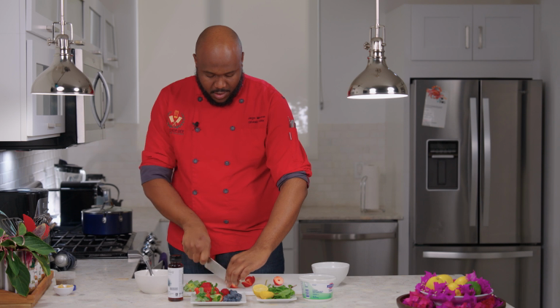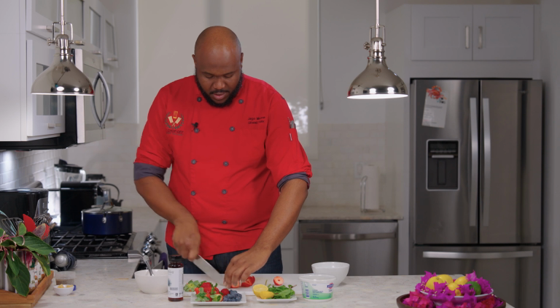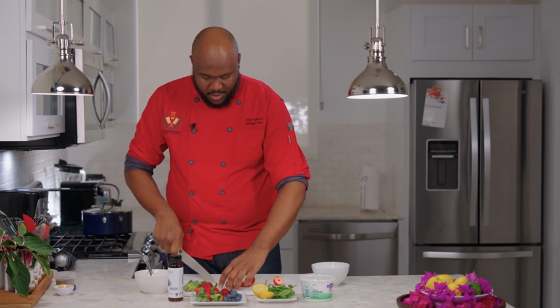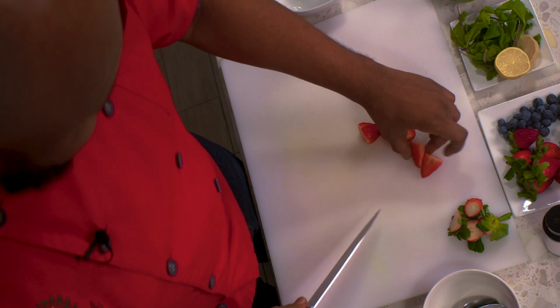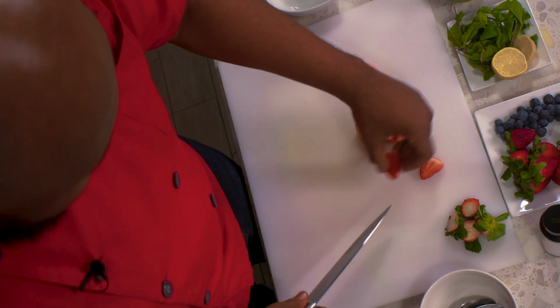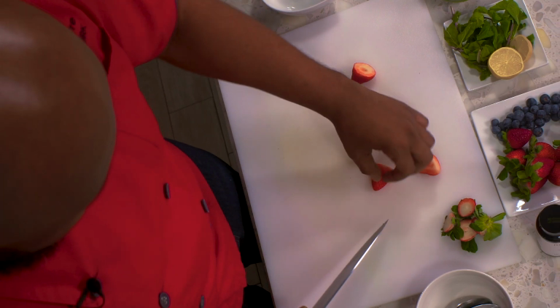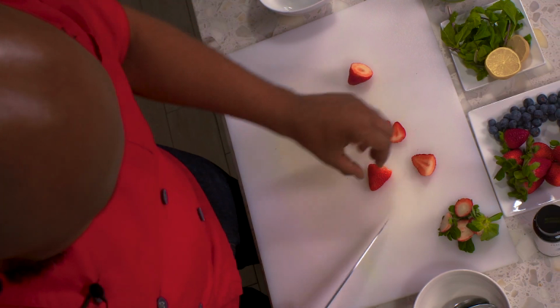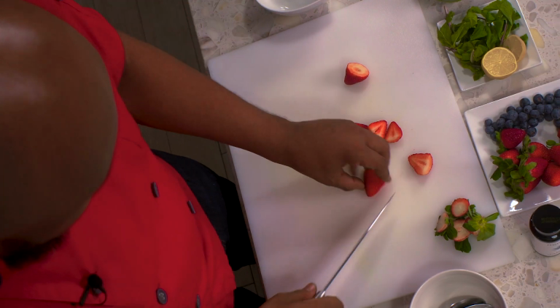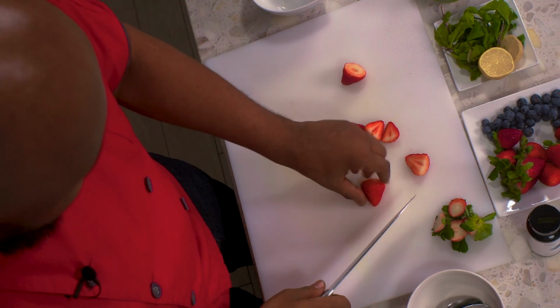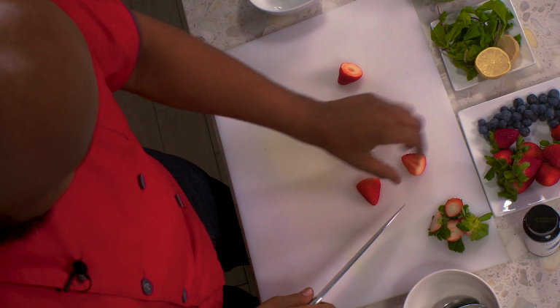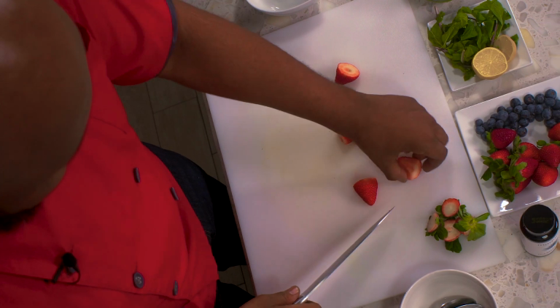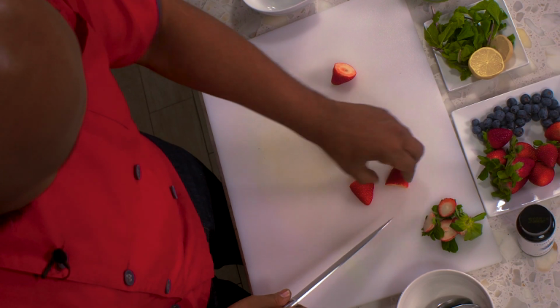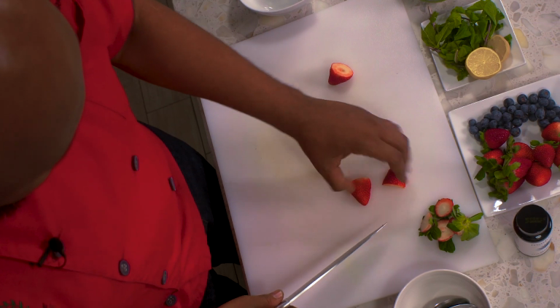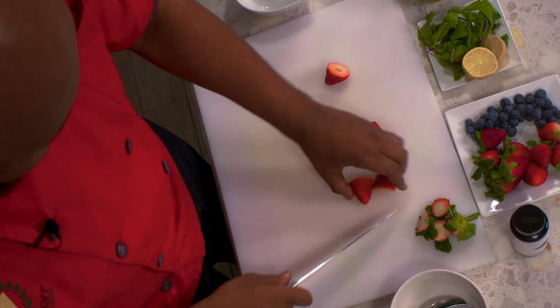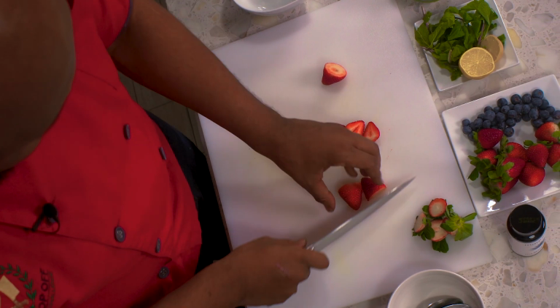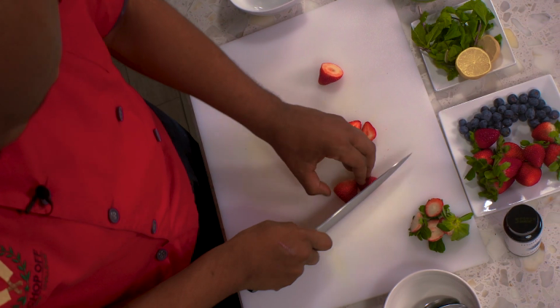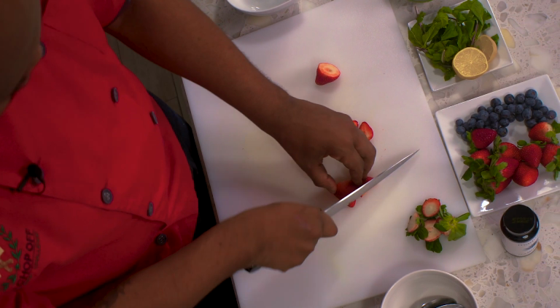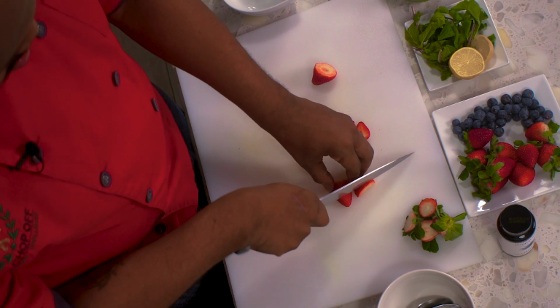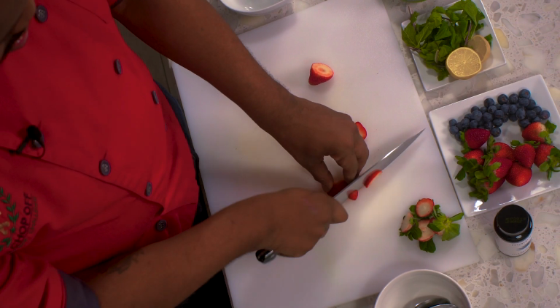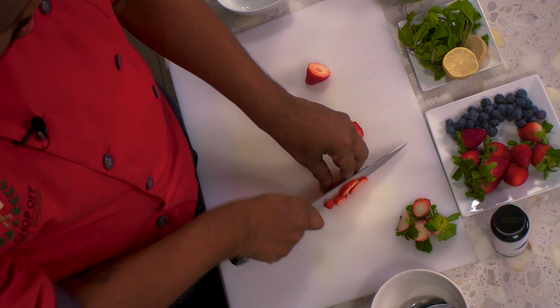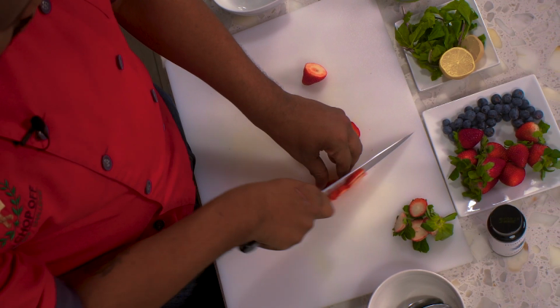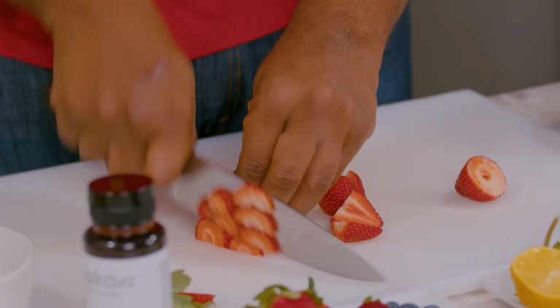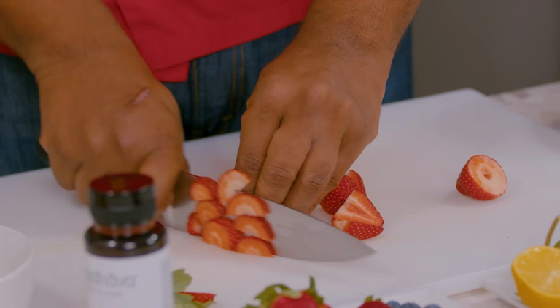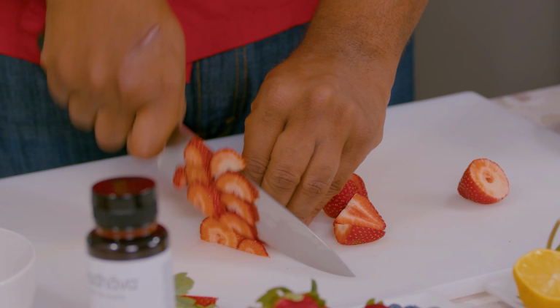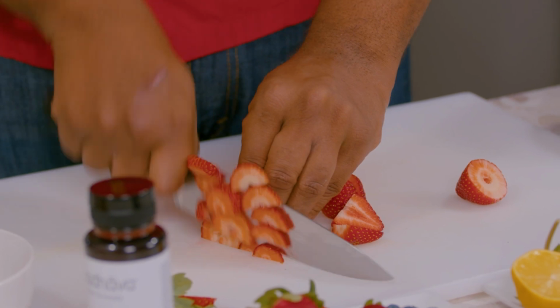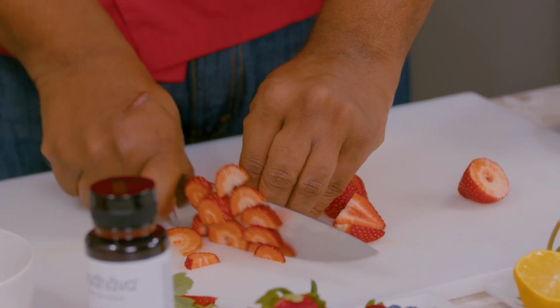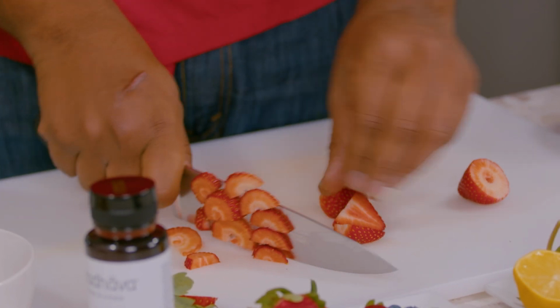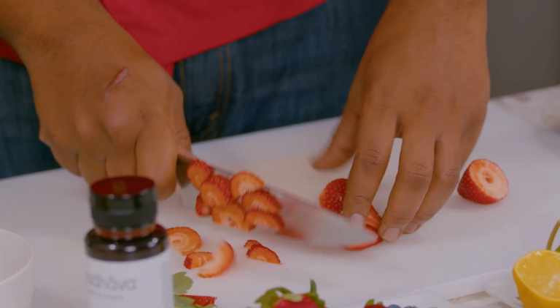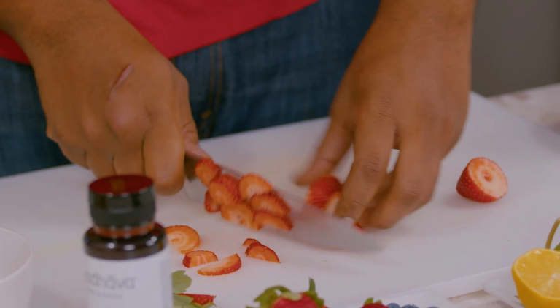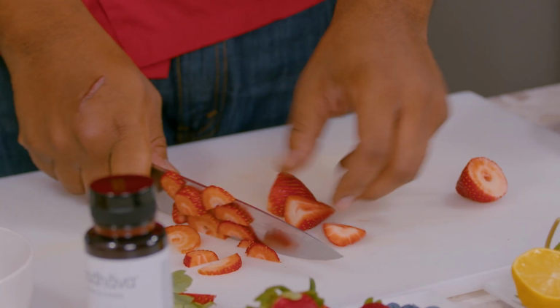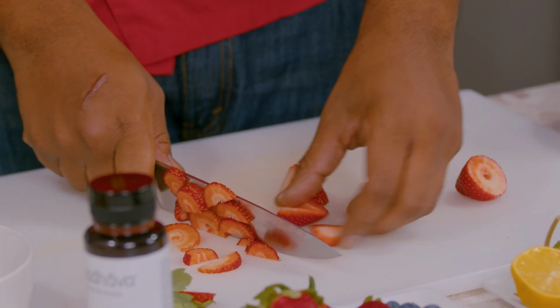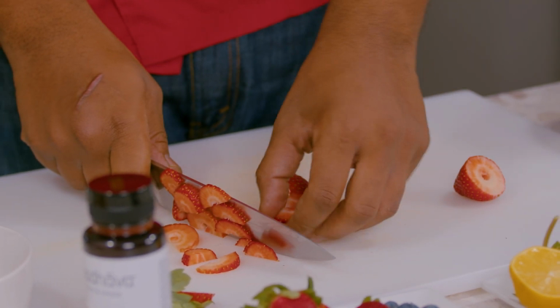Nice, these are some beautiful strawberries. Give them a quick little slice.